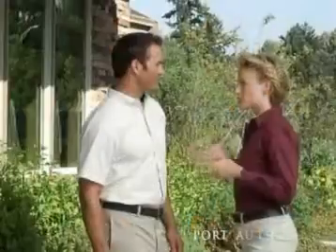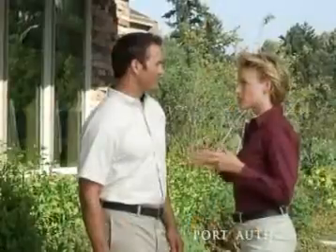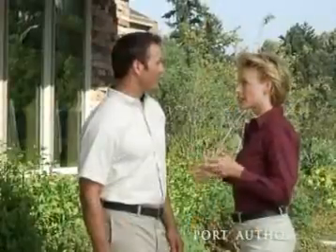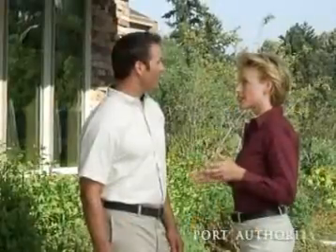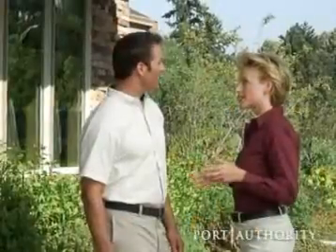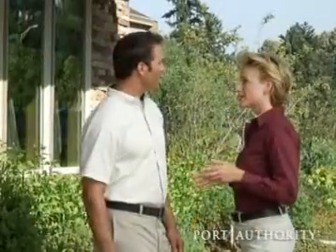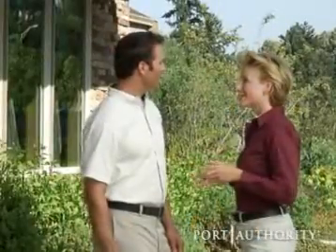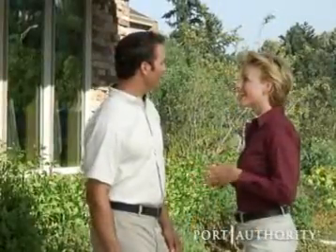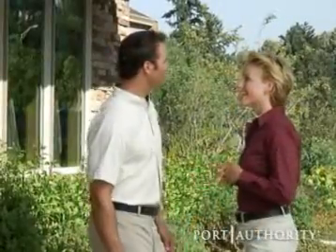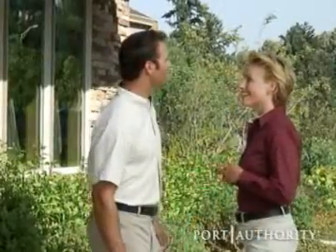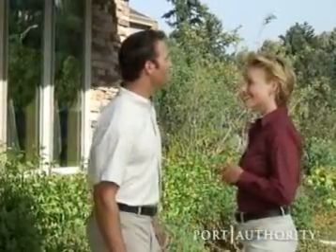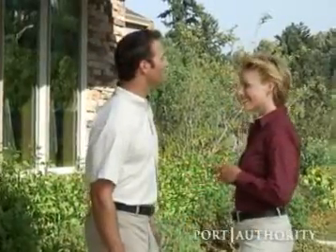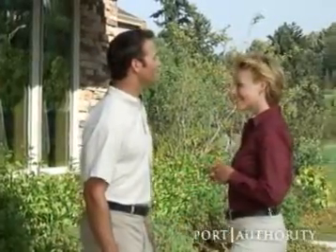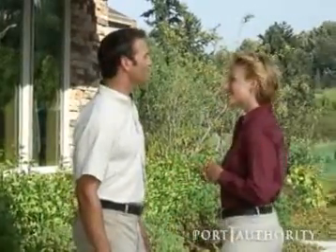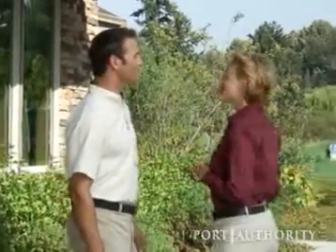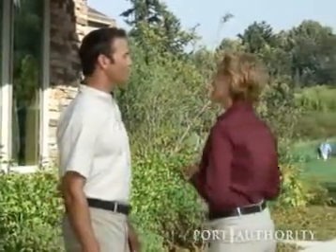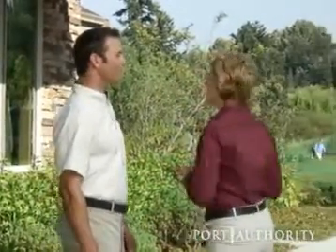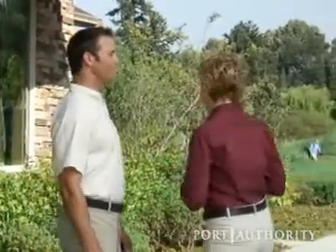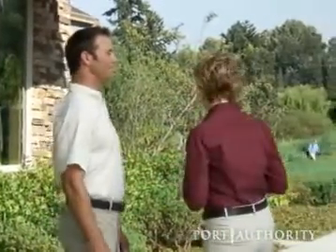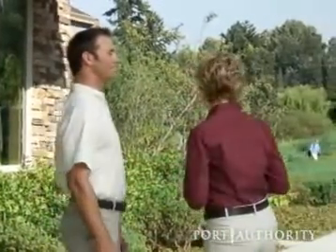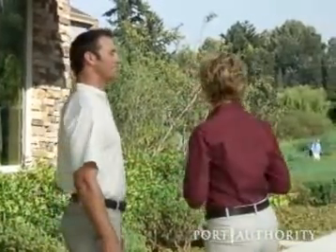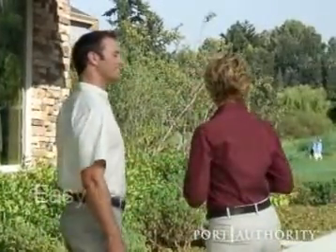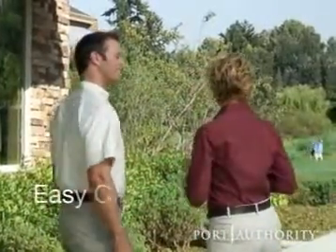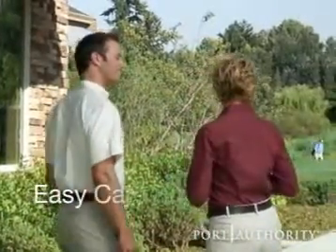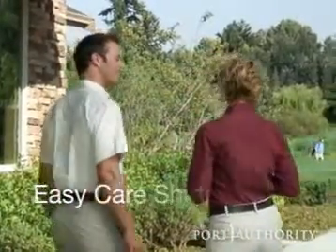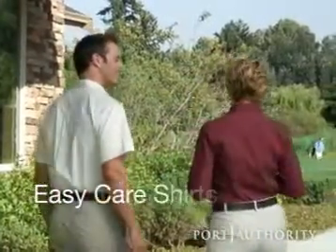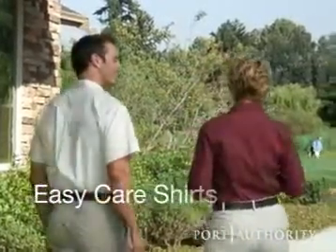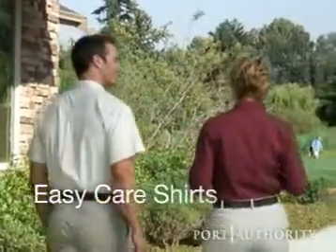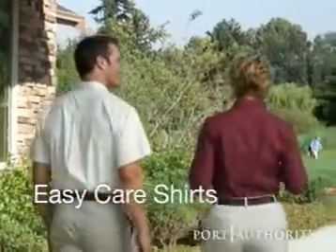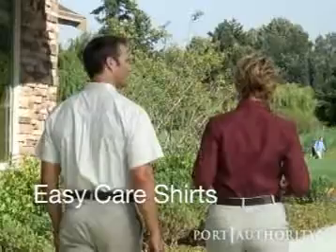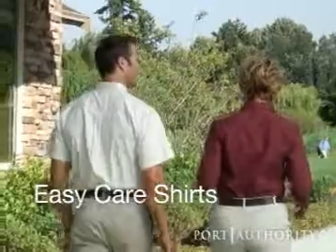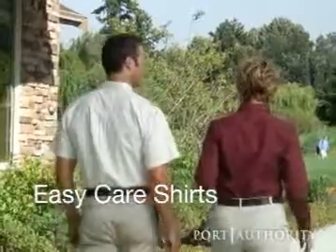With Port Authority's Easy Care Shirts, your whole team can finally have a work day without wrinkles.